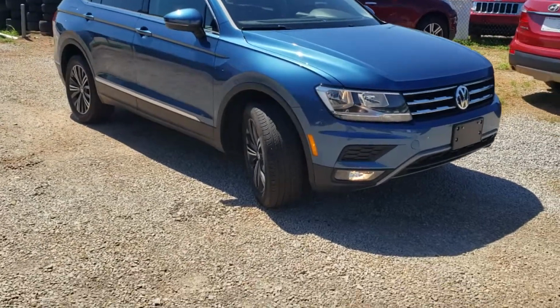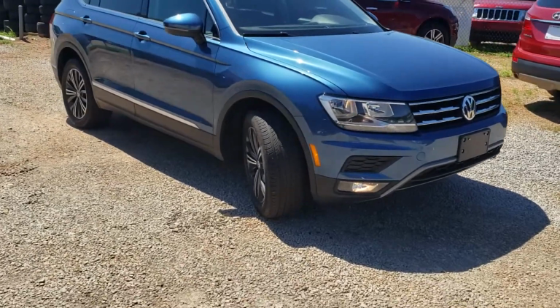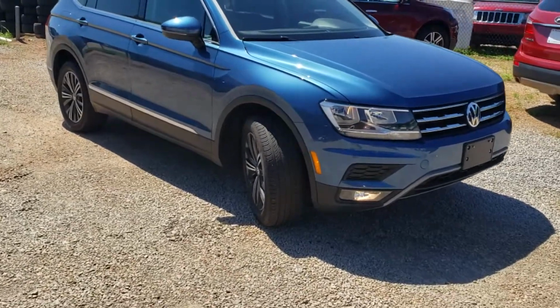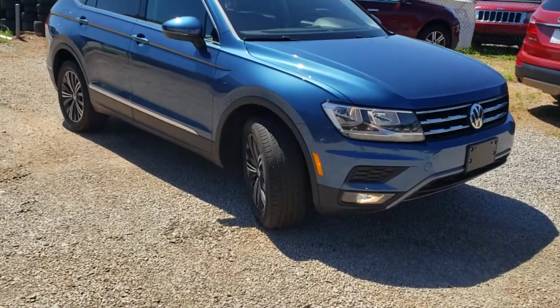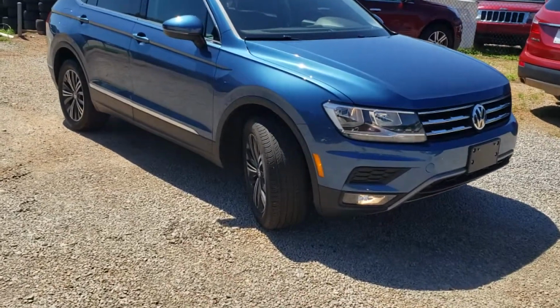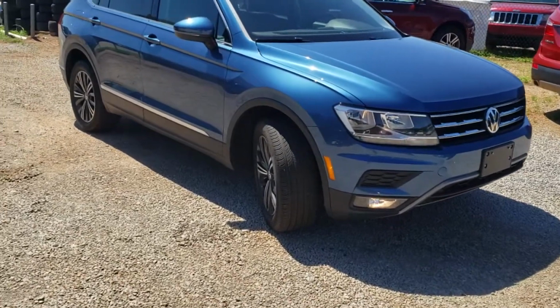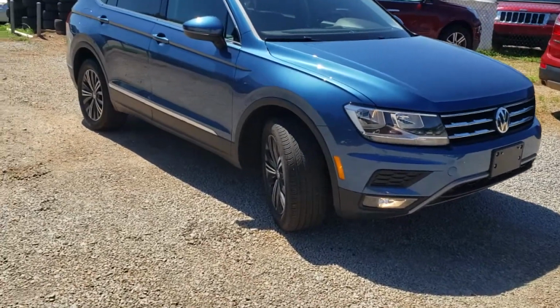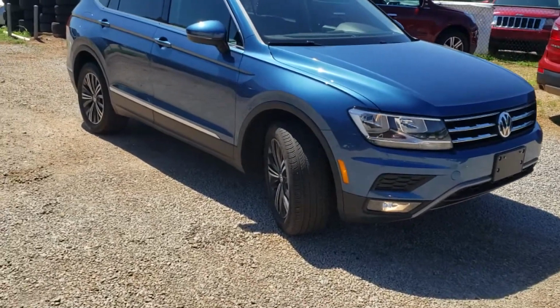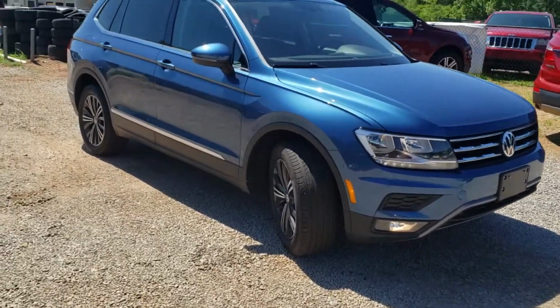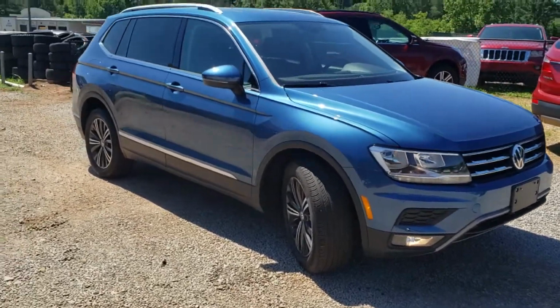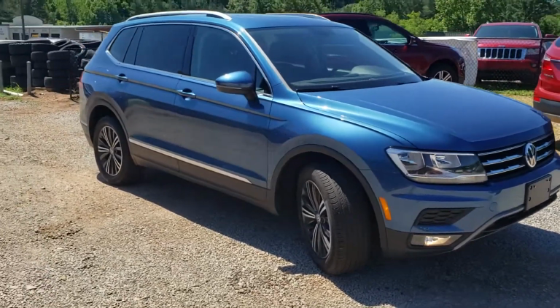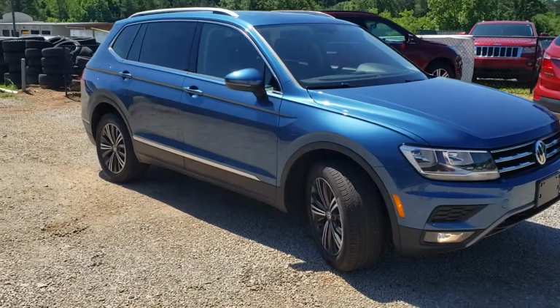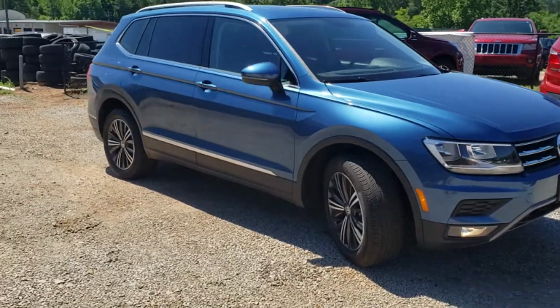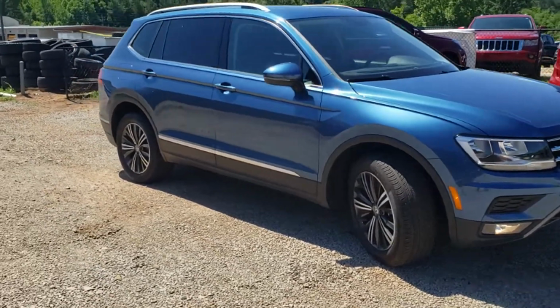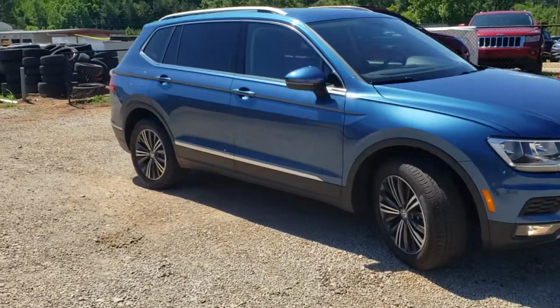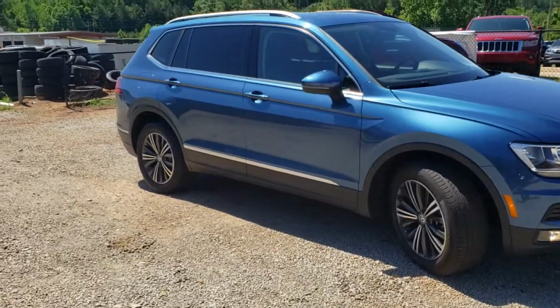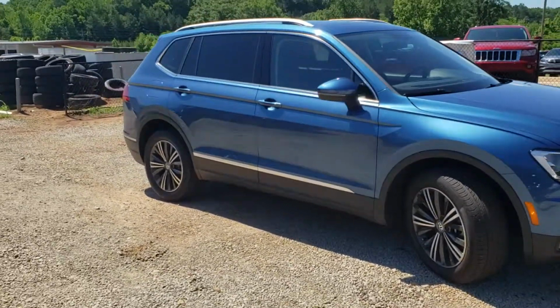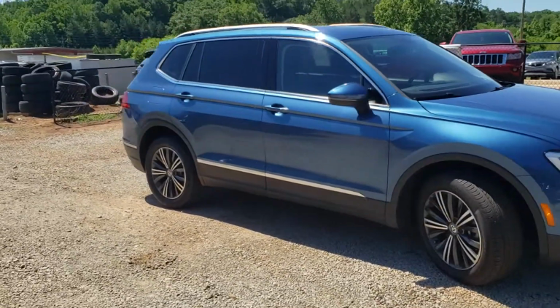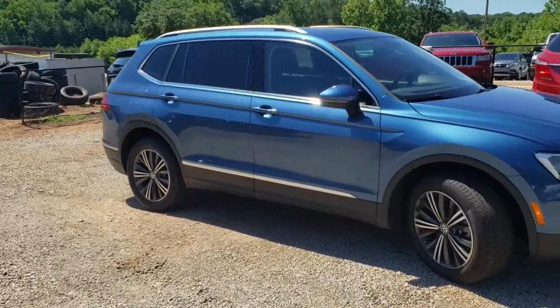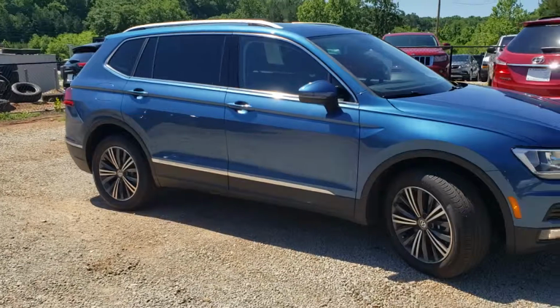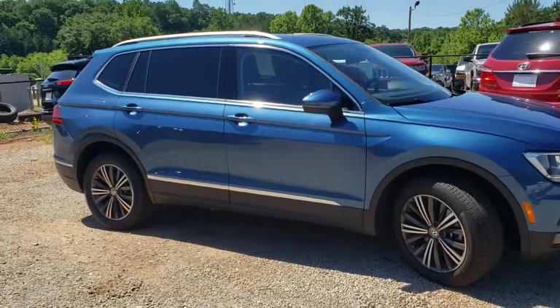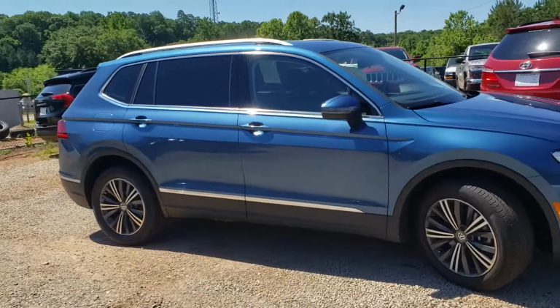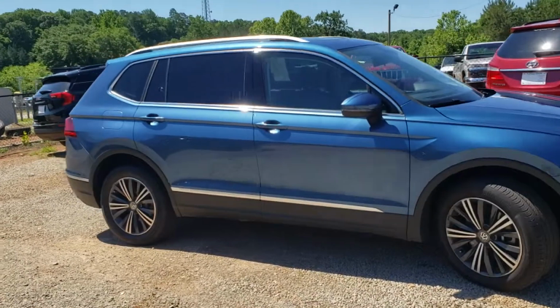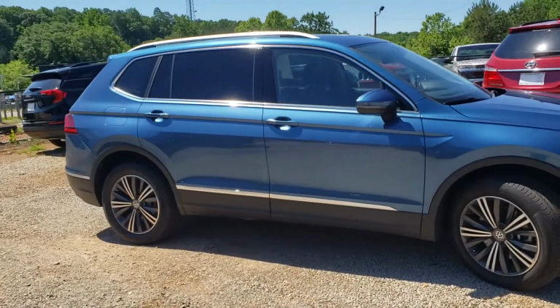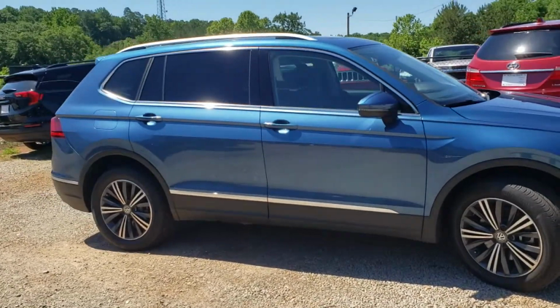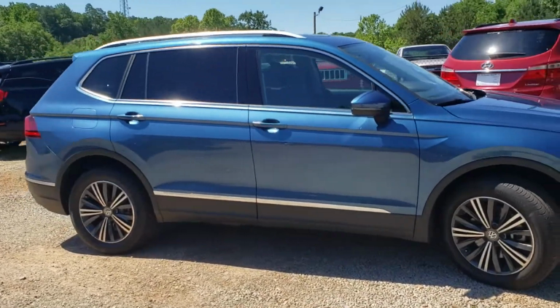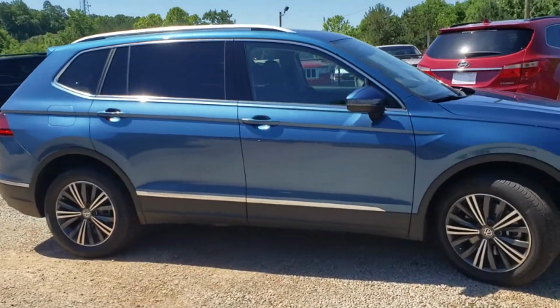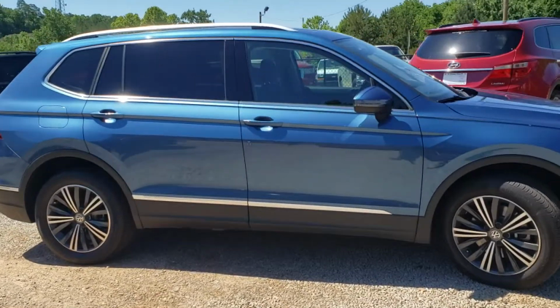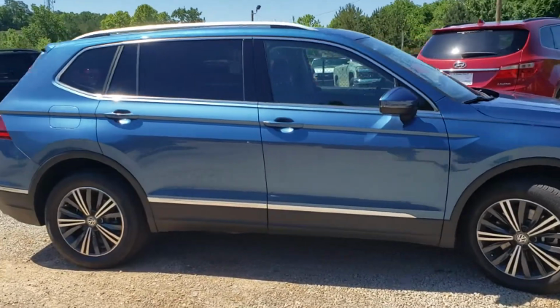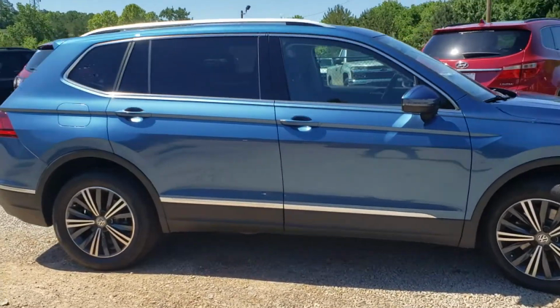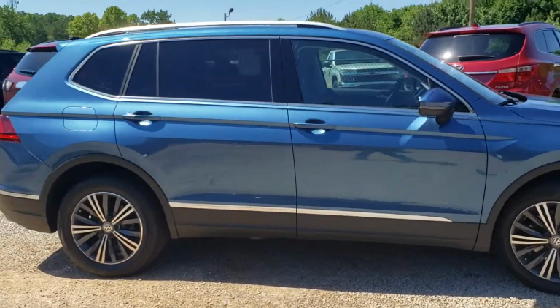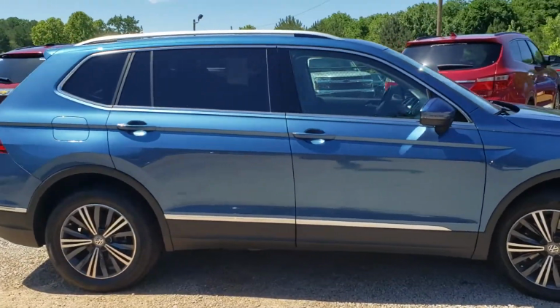Hey Nicholas, it's Brett over here at Jimmy Brett Chevrolet. Here is a Volkswagen that you've inquired about. Really nice choice here.